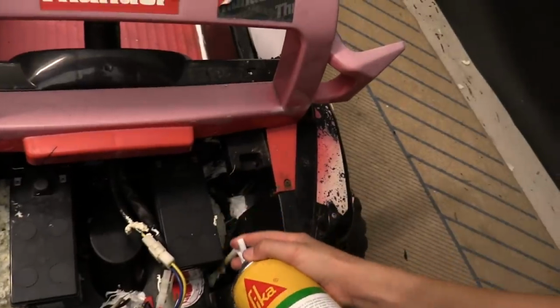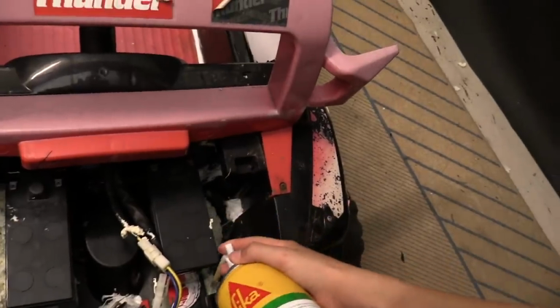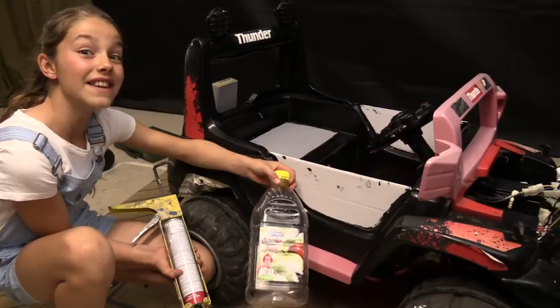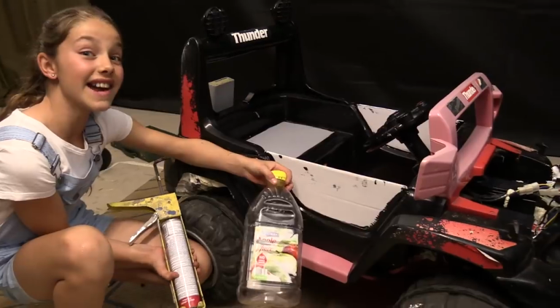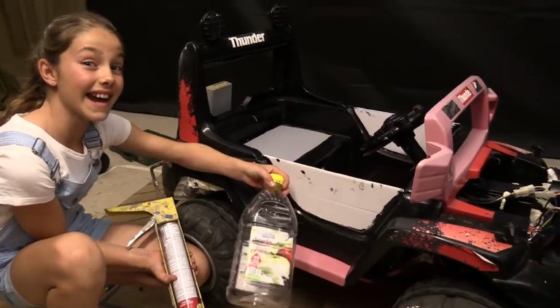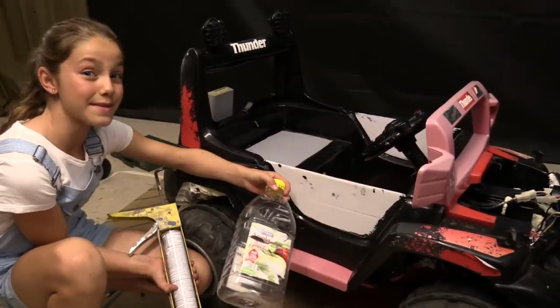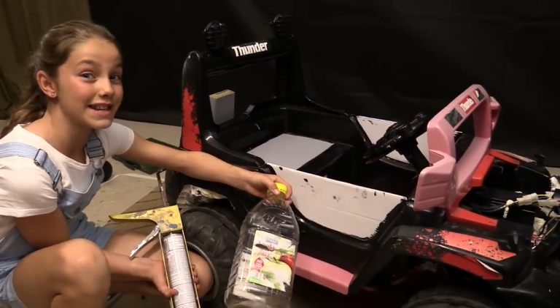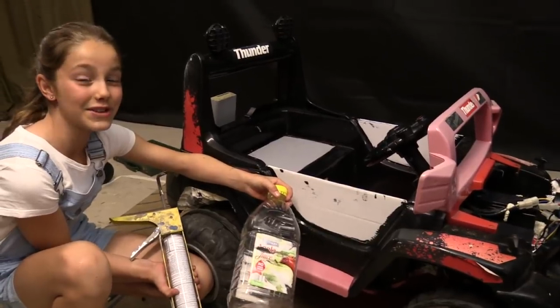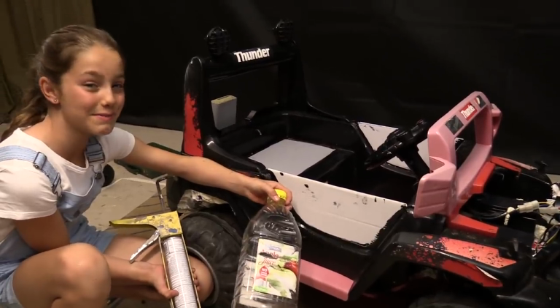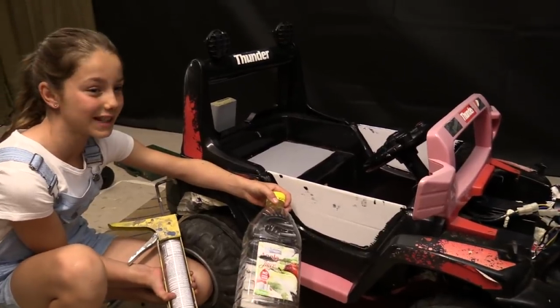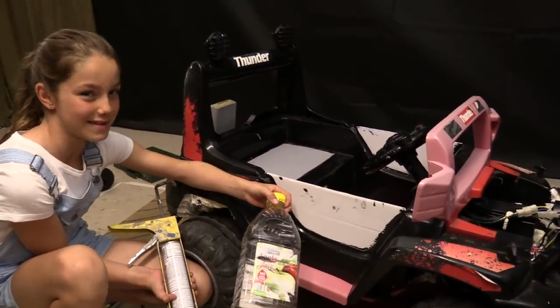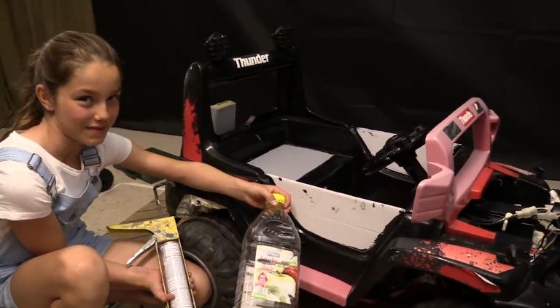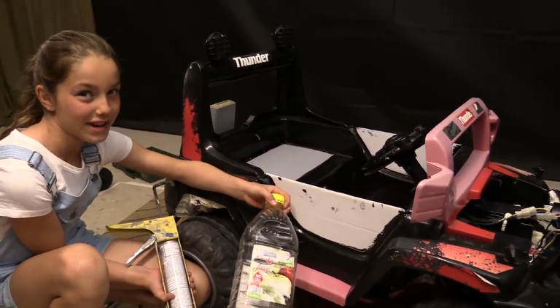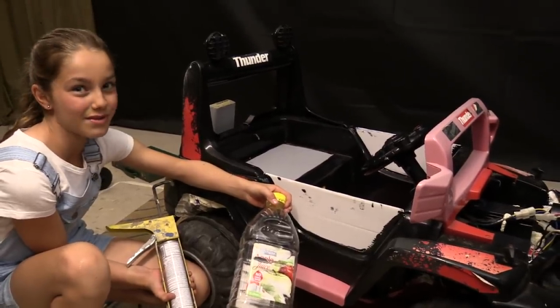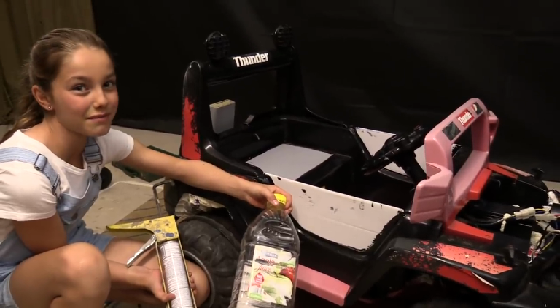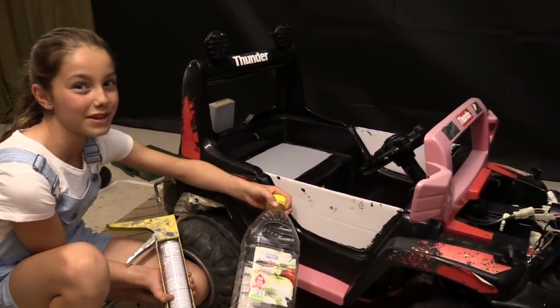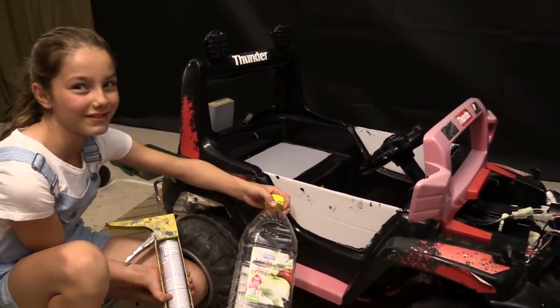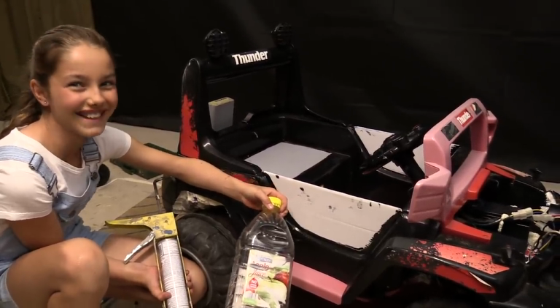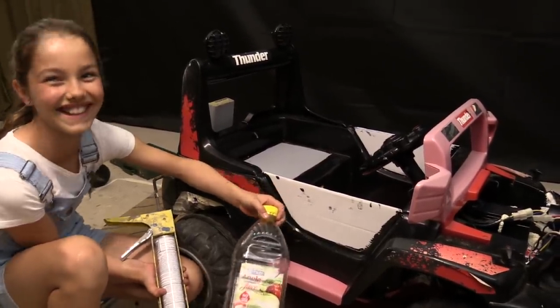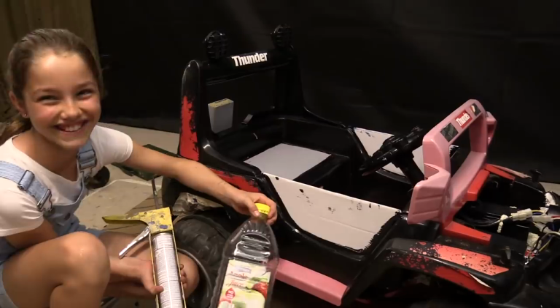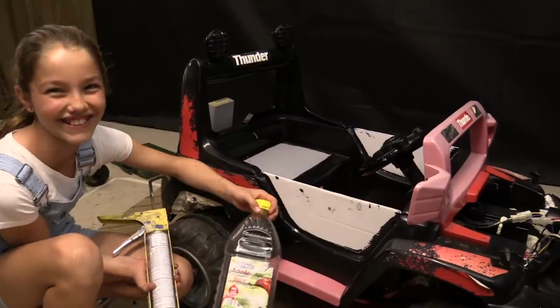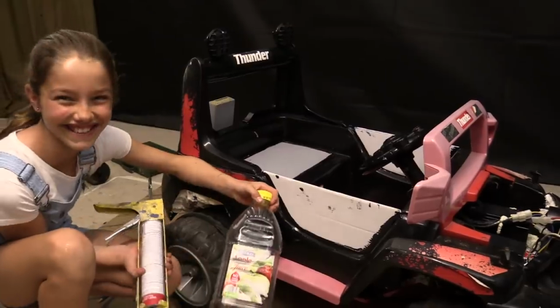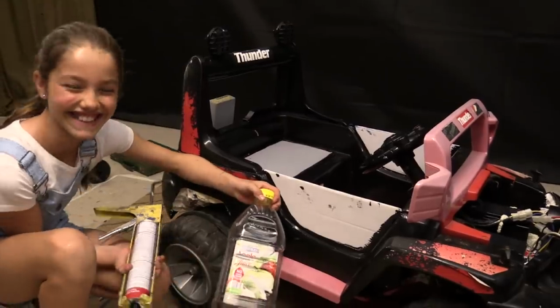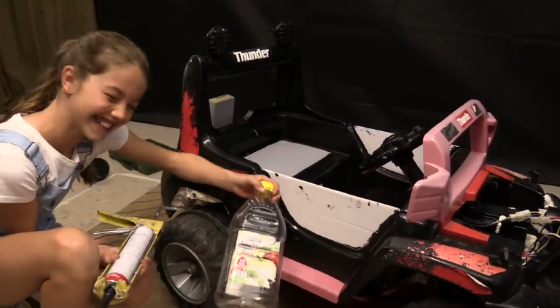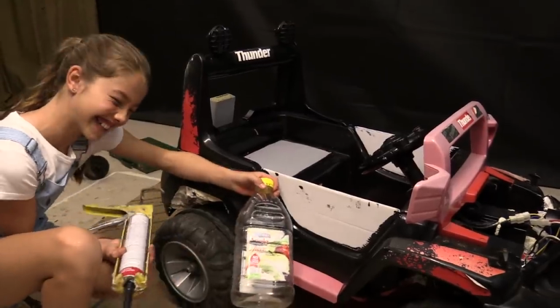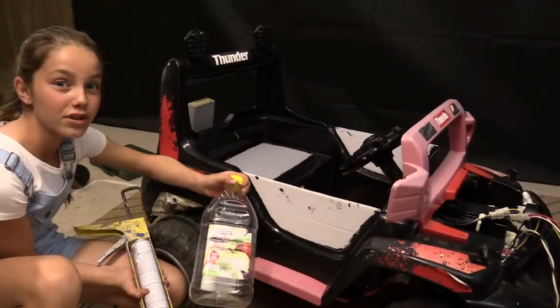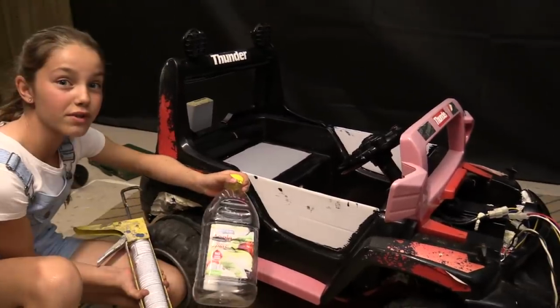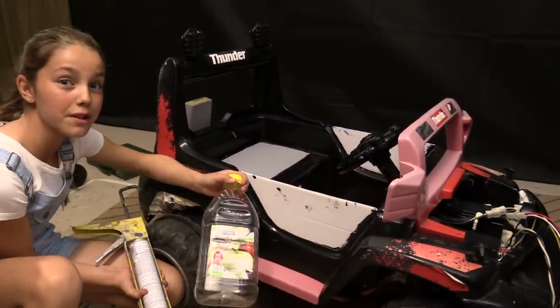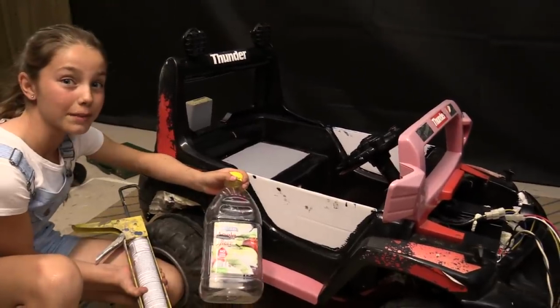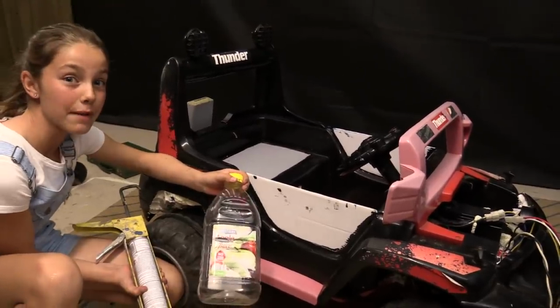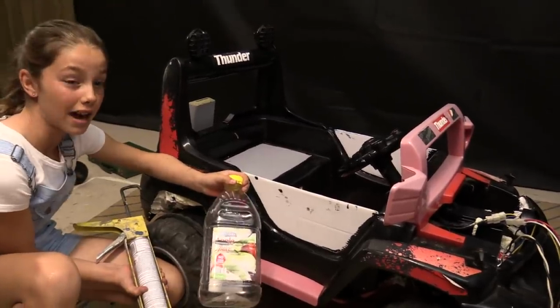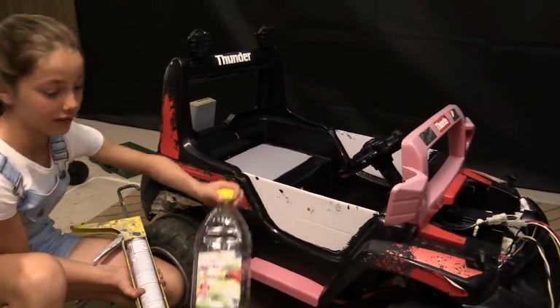I'm going to drill a hole and put some foam in. Now to add some additional buoyancy — just enough to stop me from capsizing.